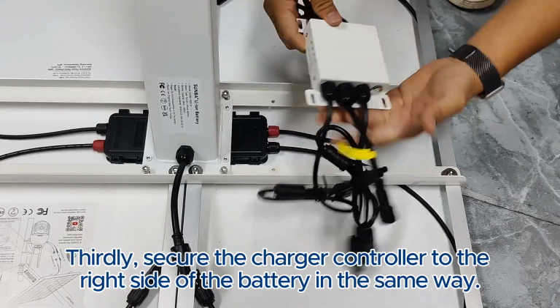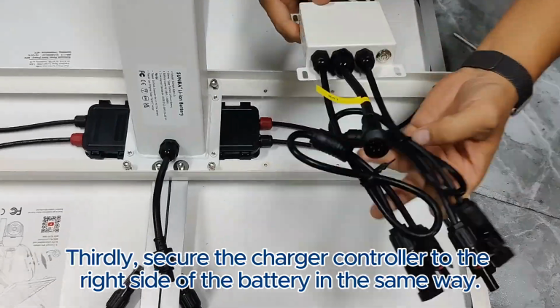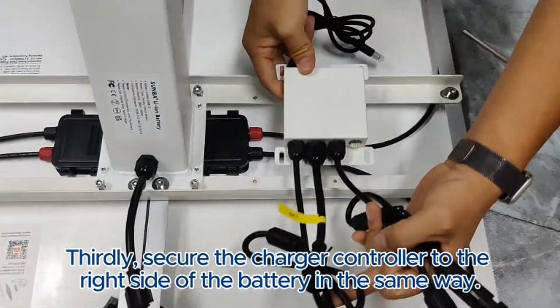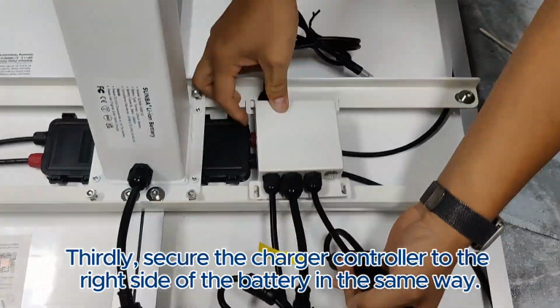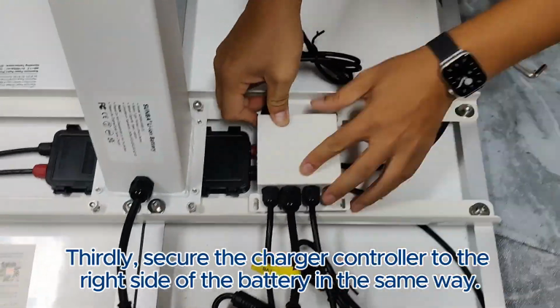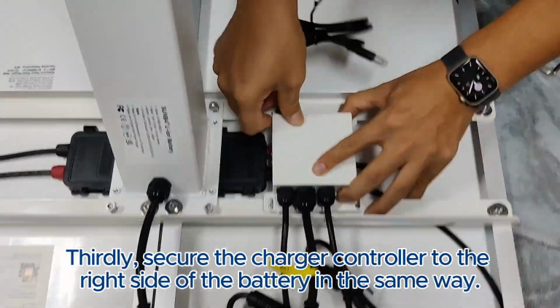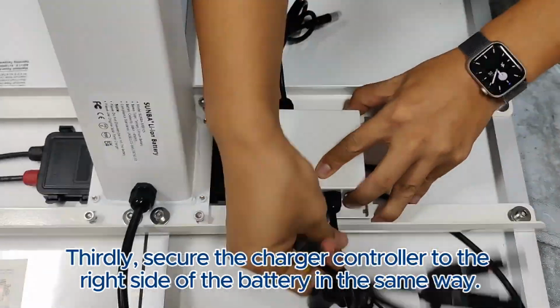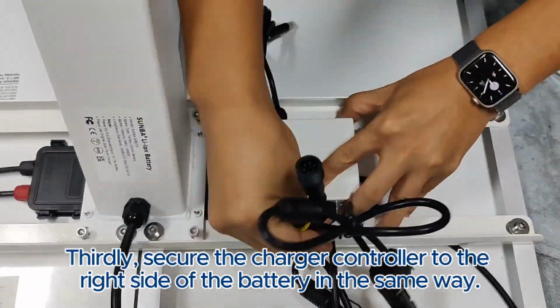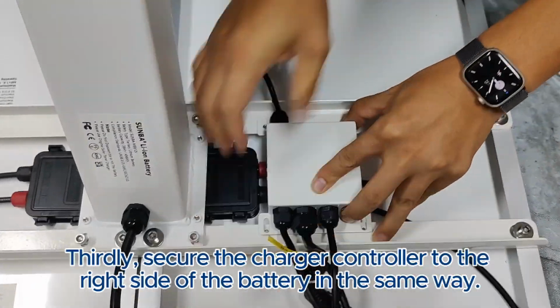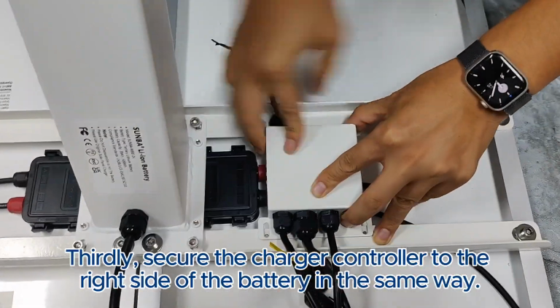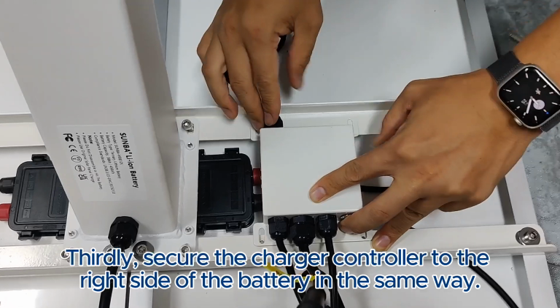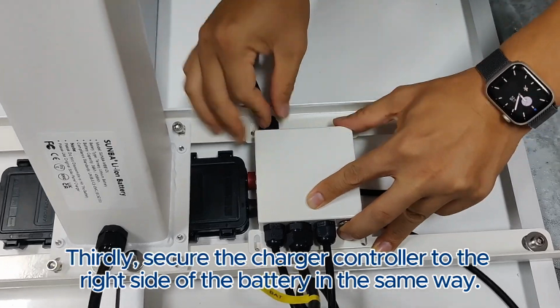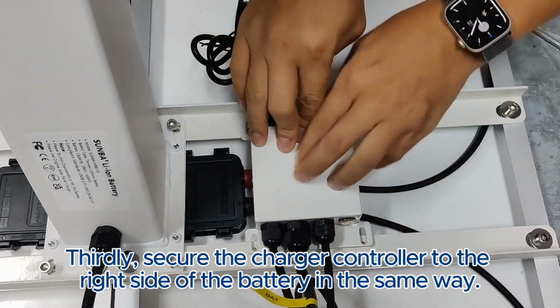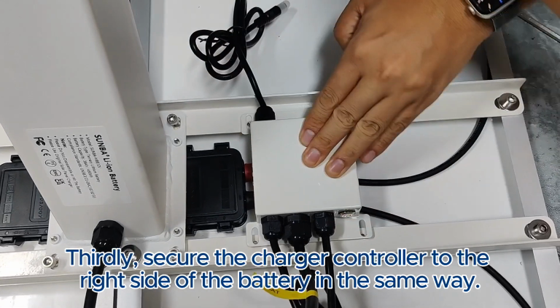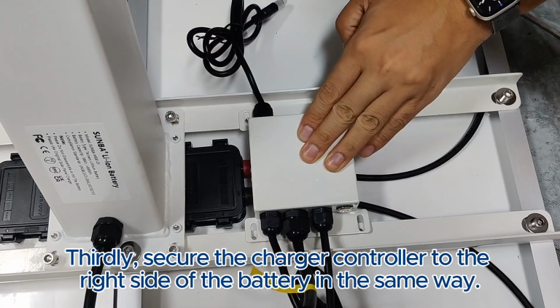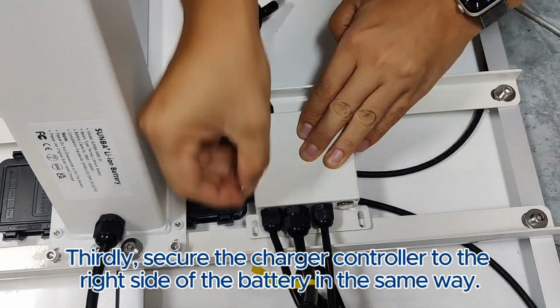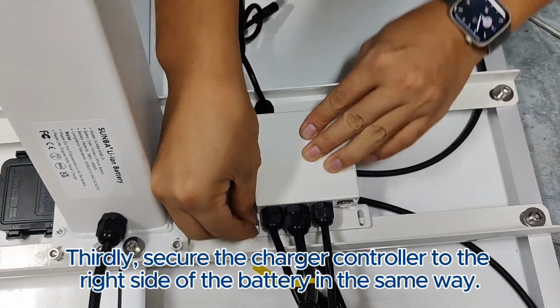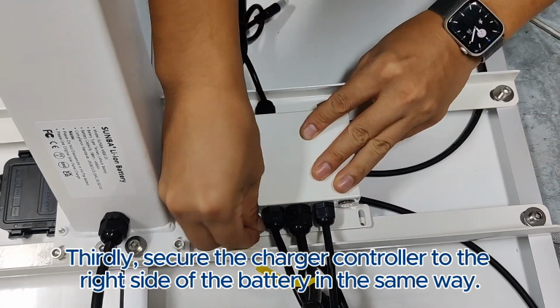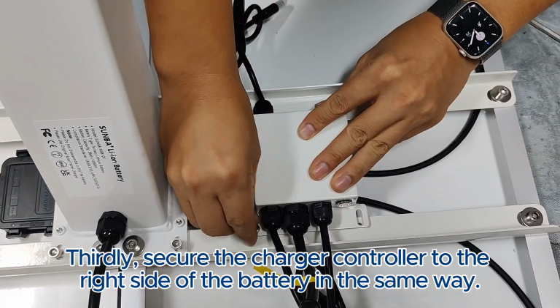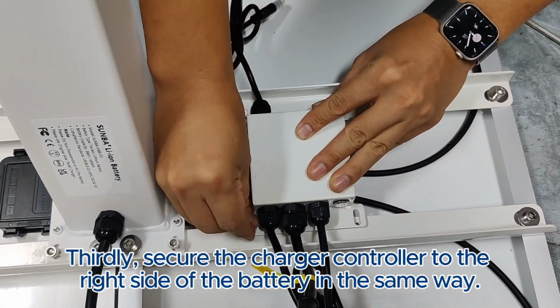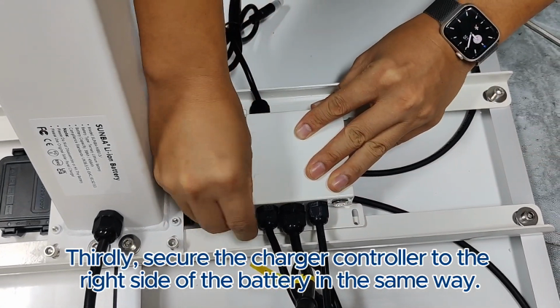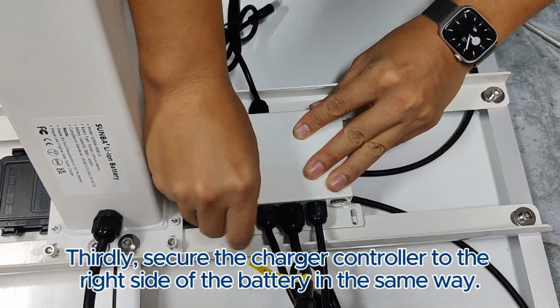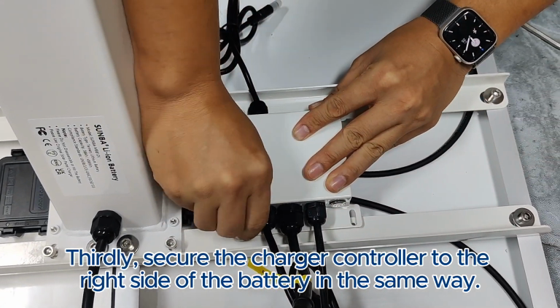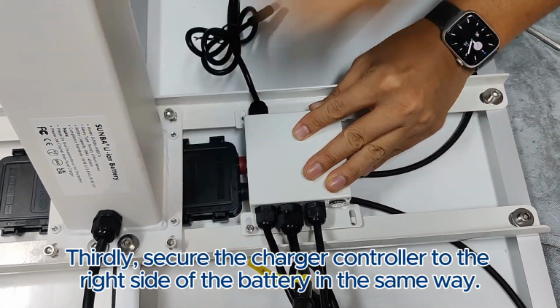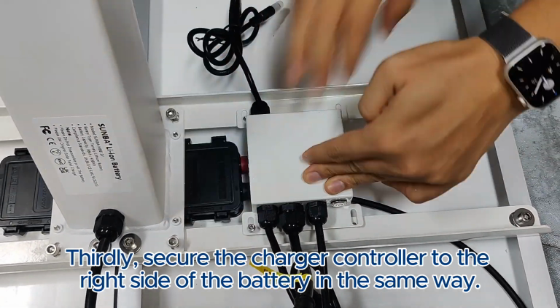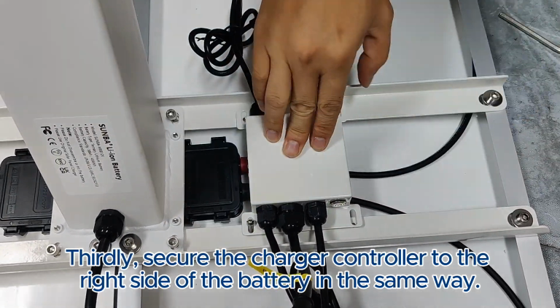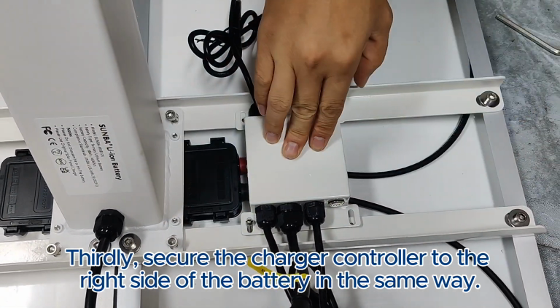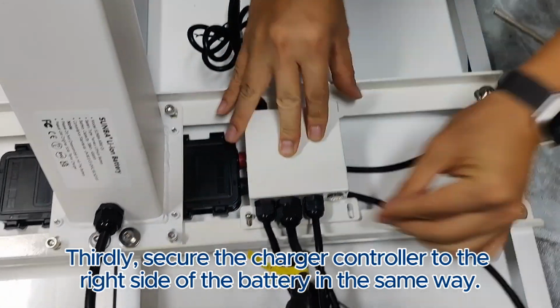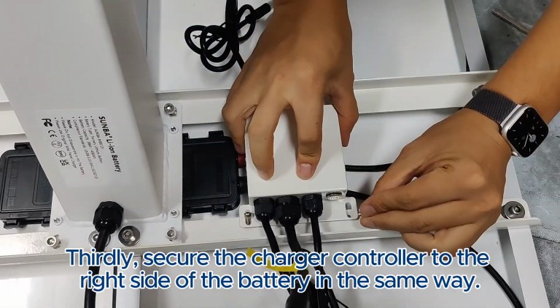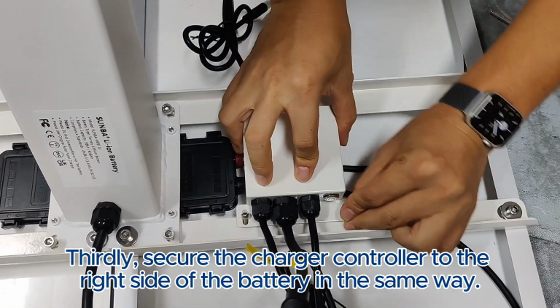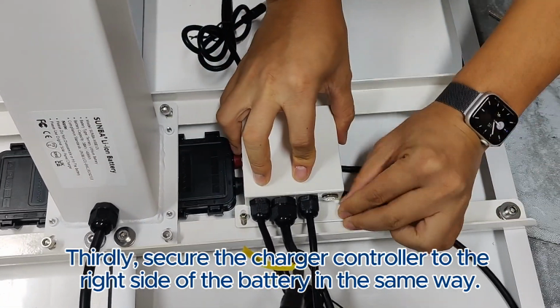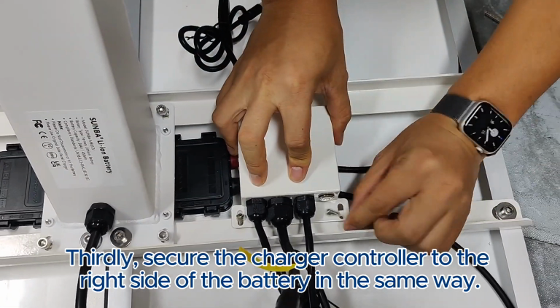Thirdly, secure the charger controller to the right side of the battery in the same way.